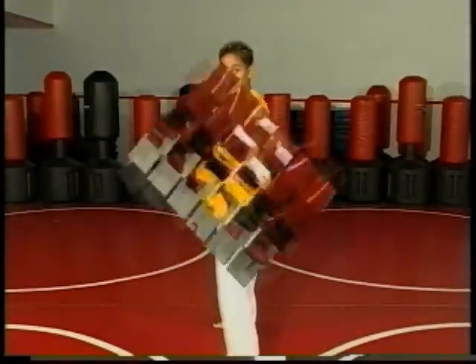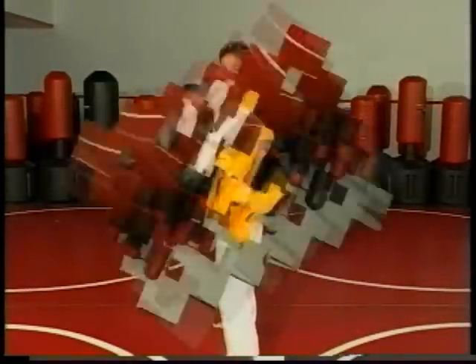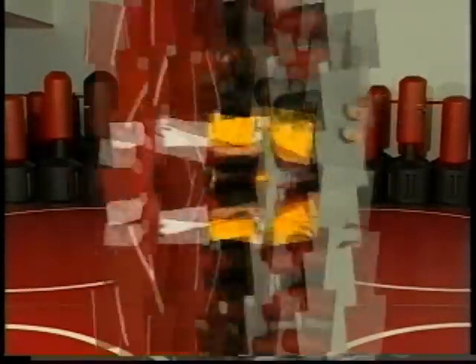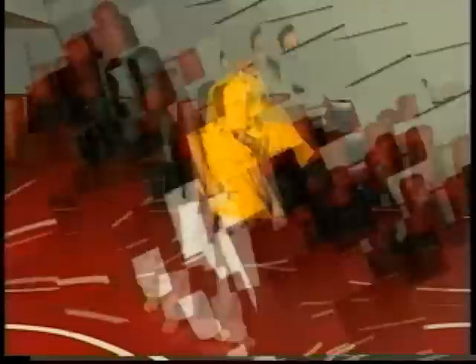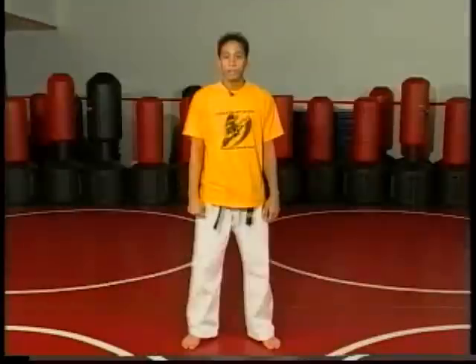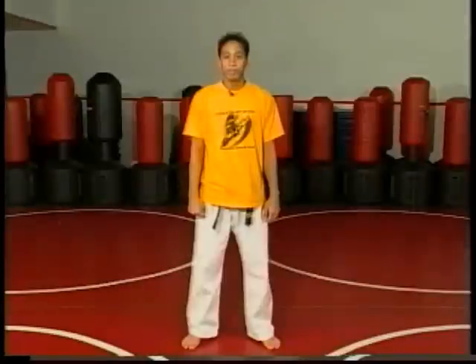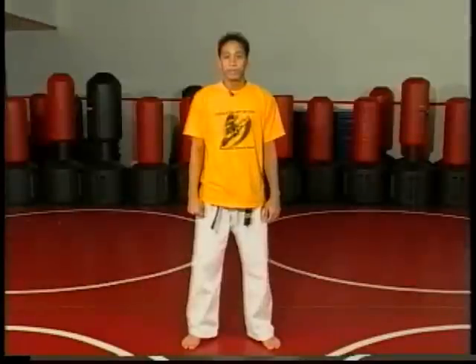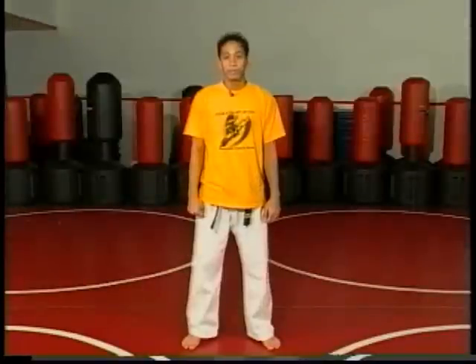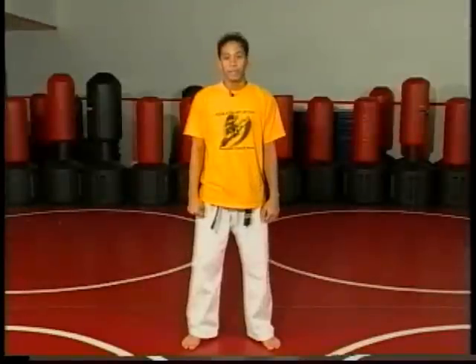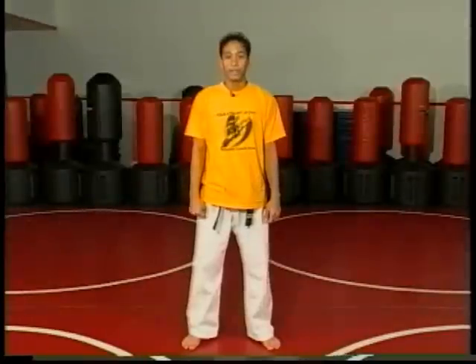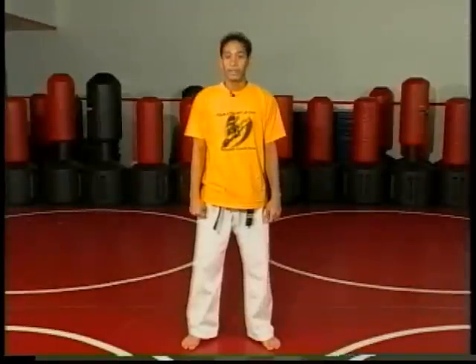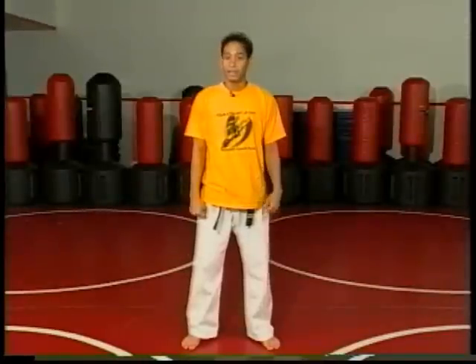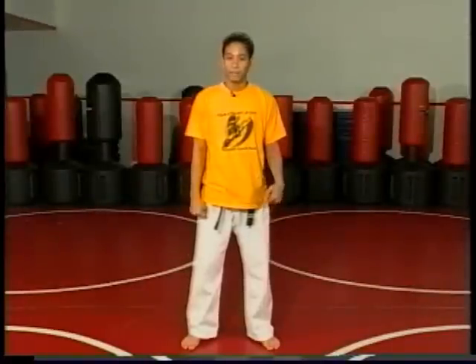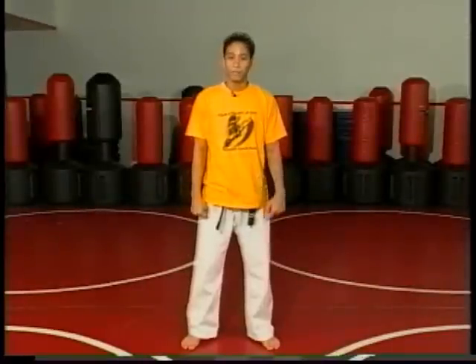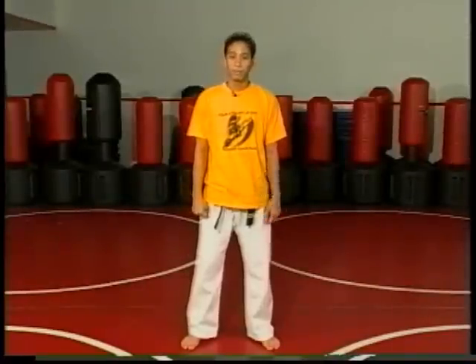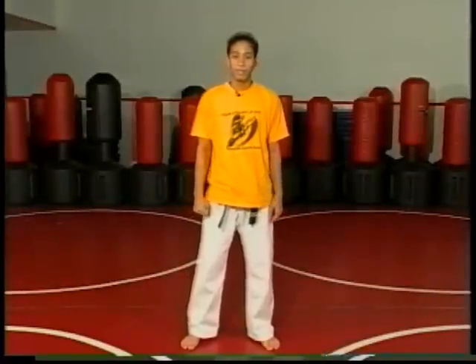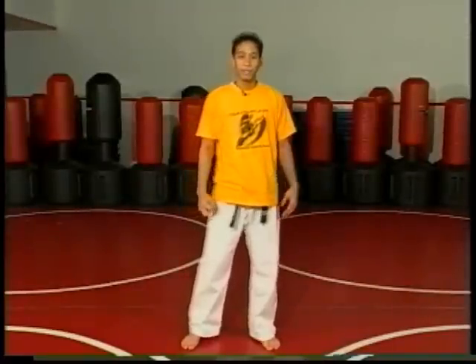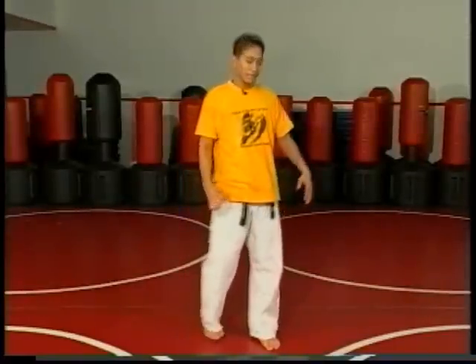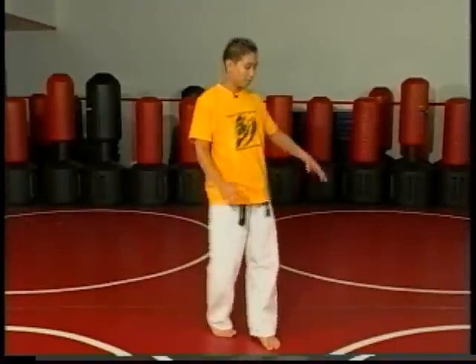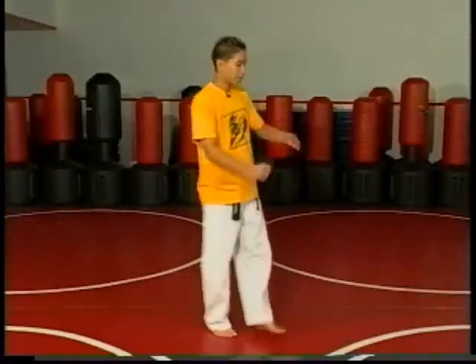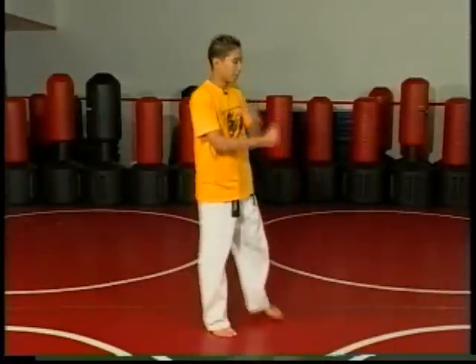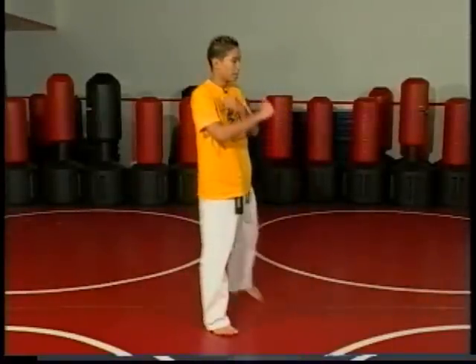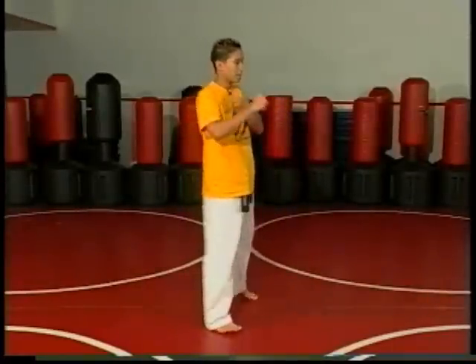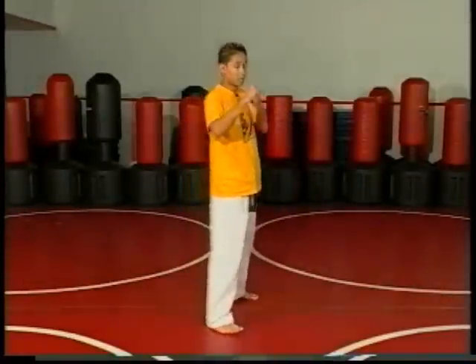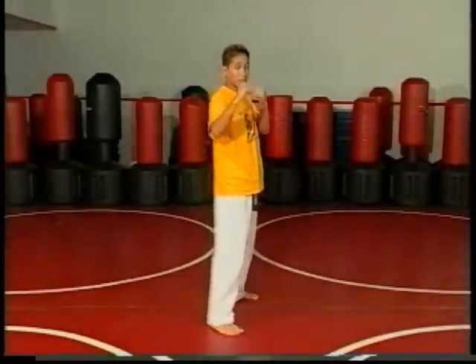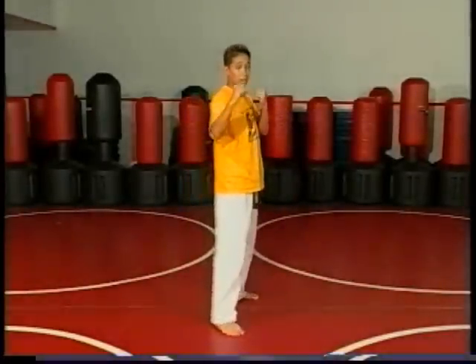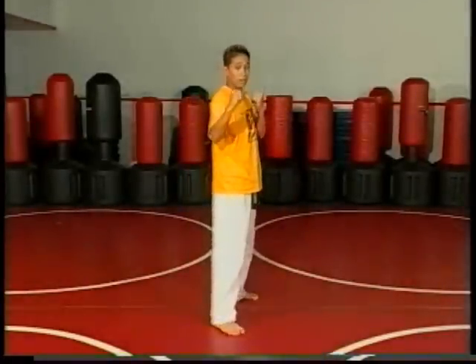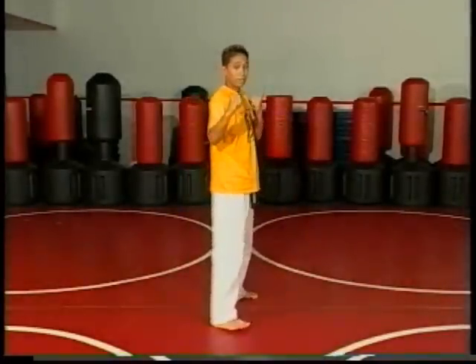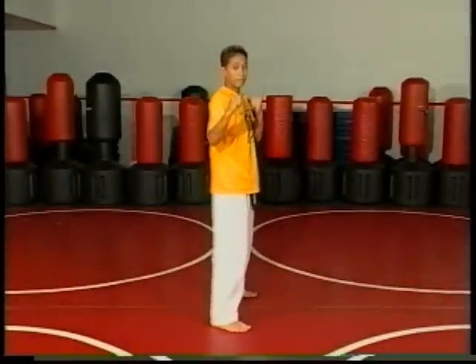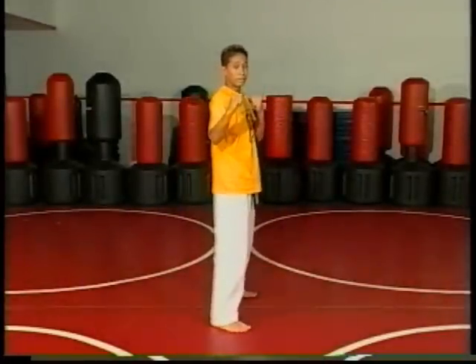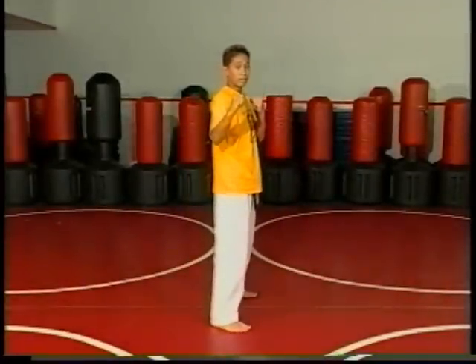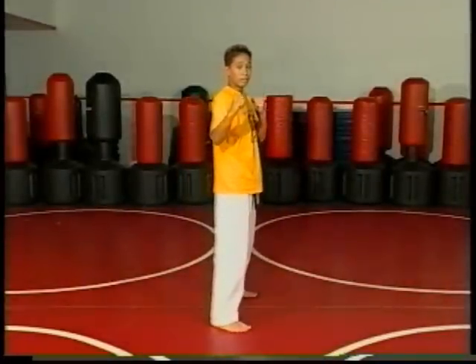Now I'm going to show you the spinning kick in full speed. So from here, fighting stance.